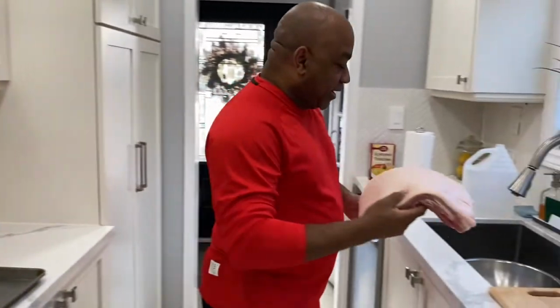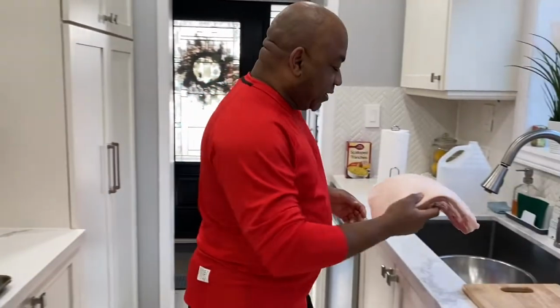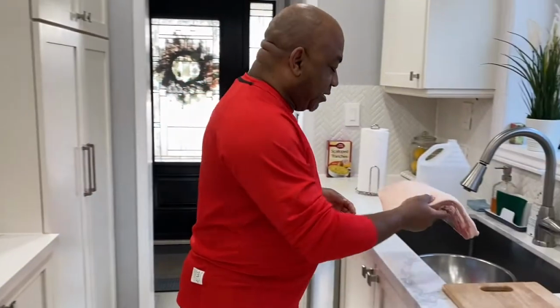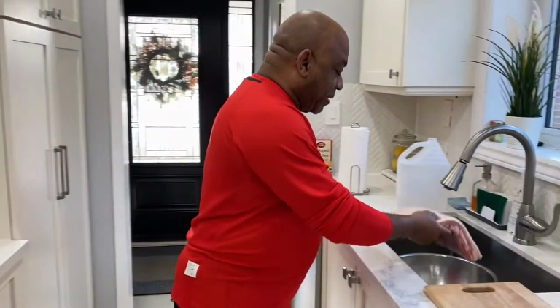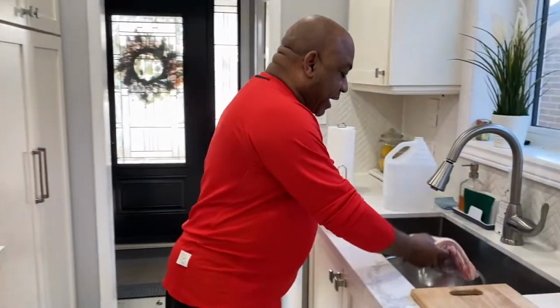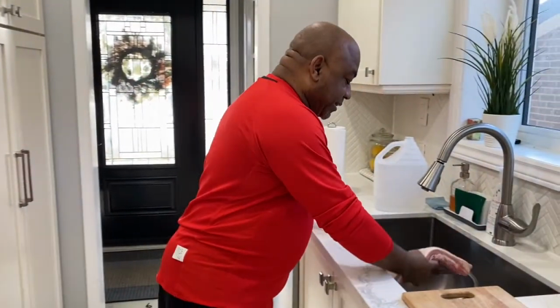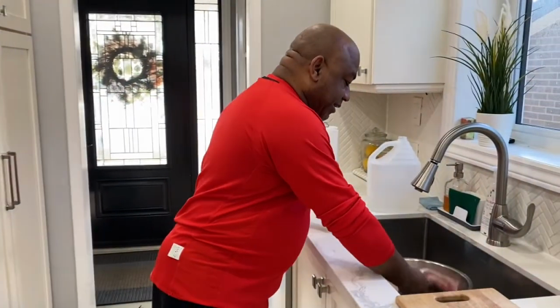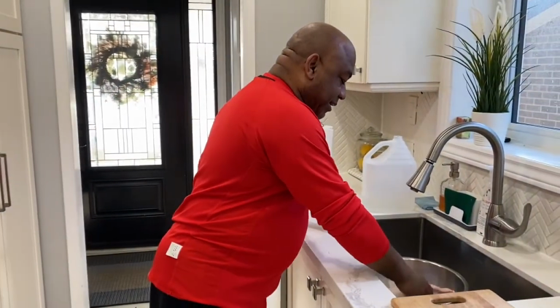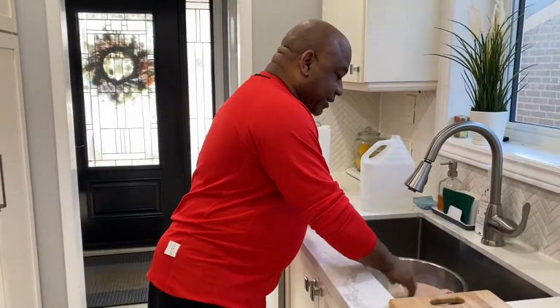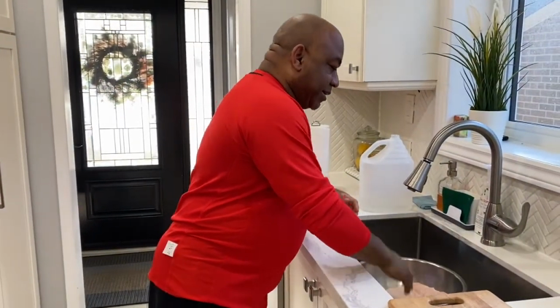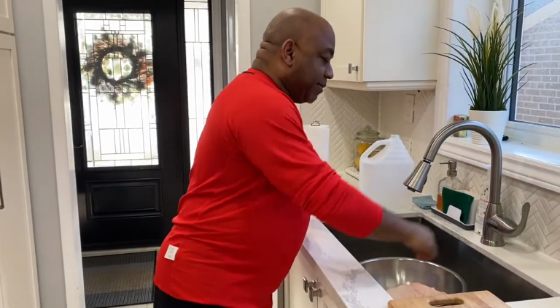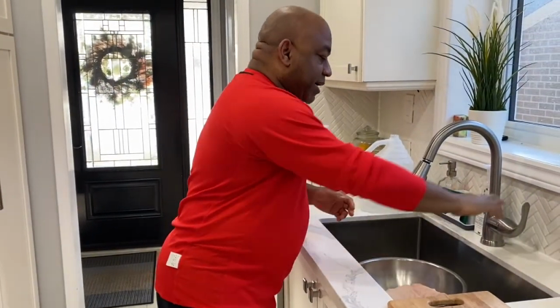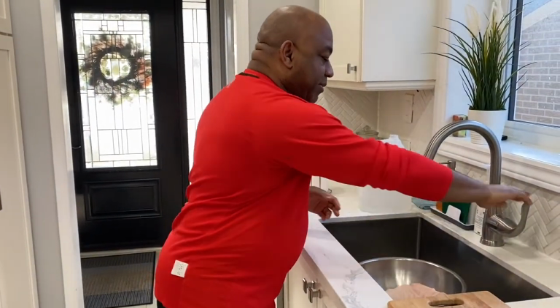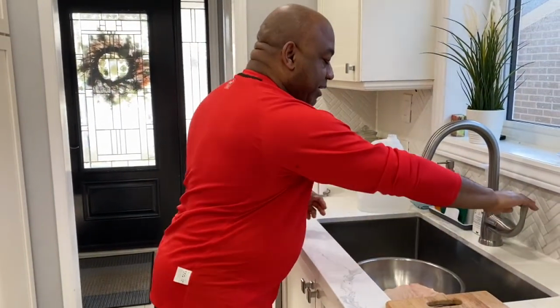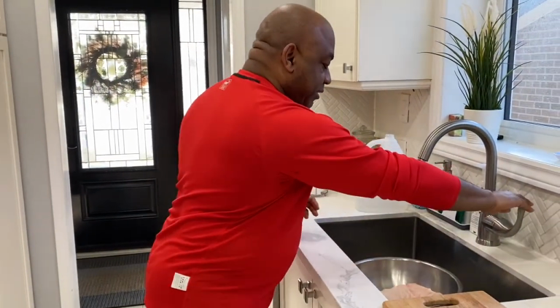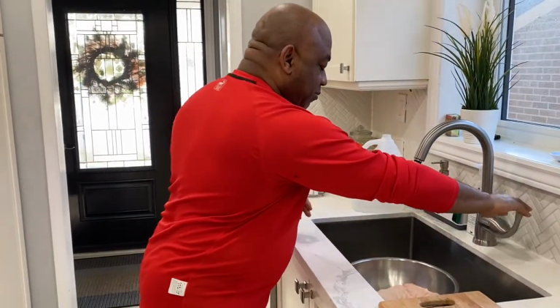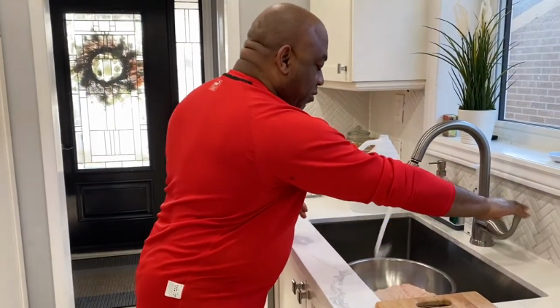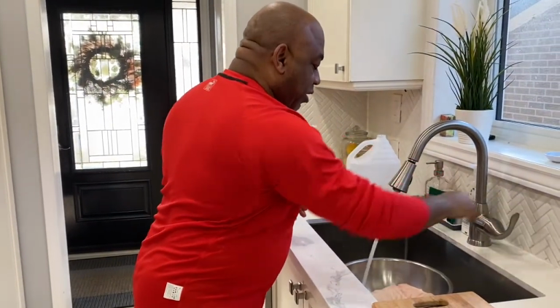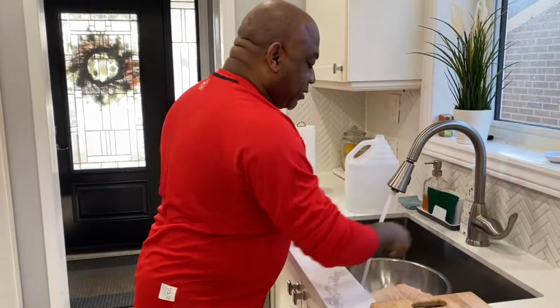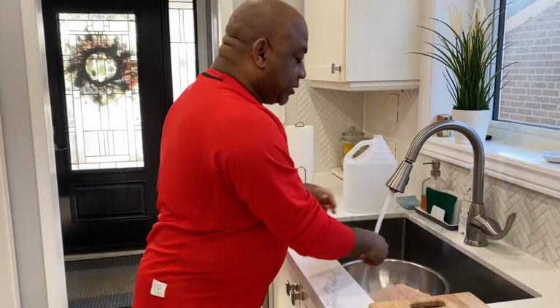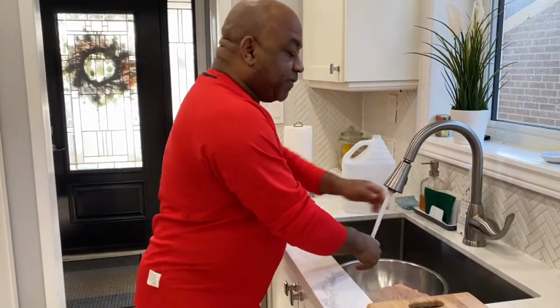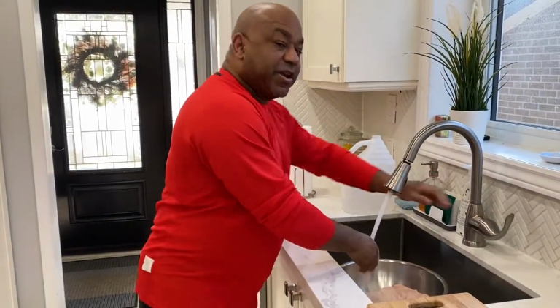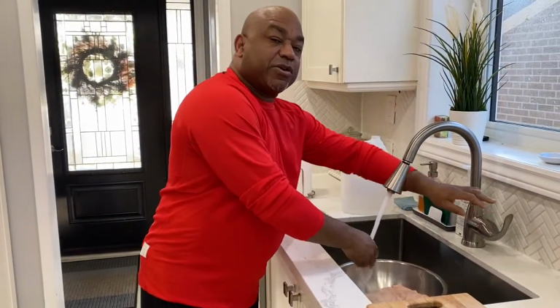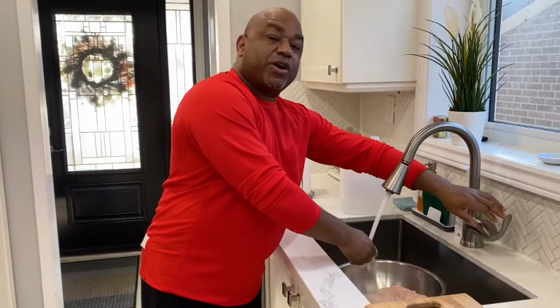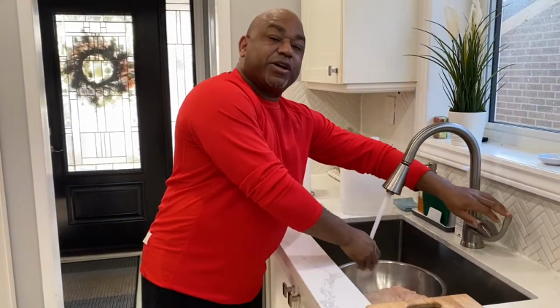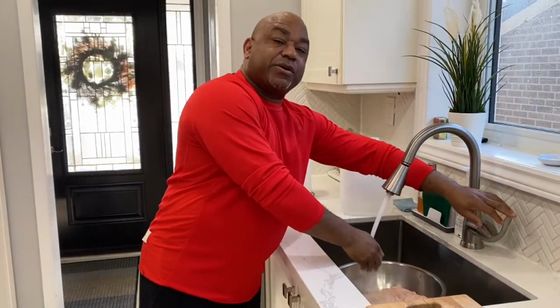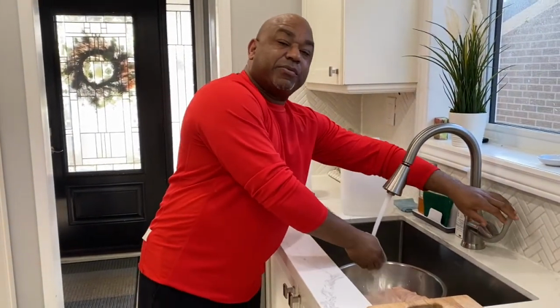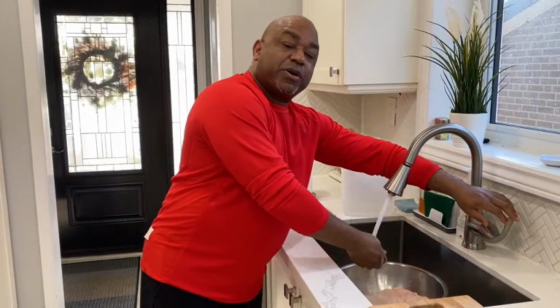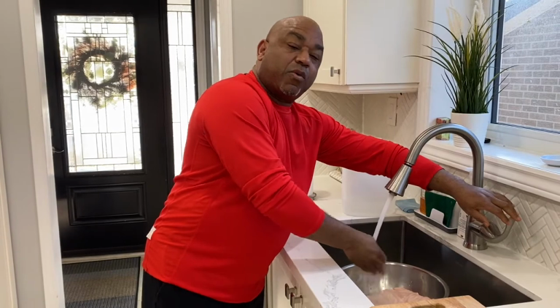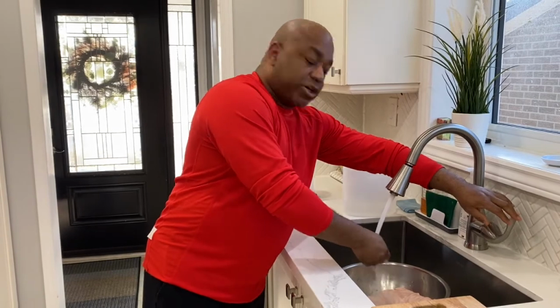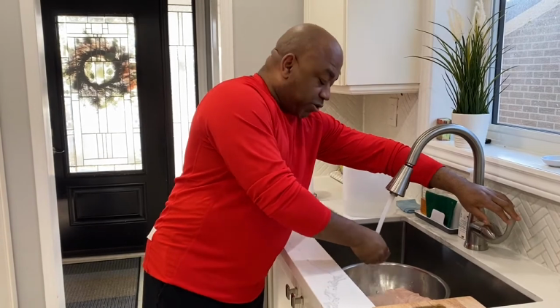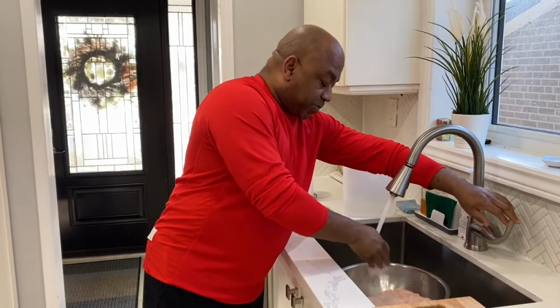Give it a little bath. We're going to get some water and some vinegar on there and we're going to wash her up.